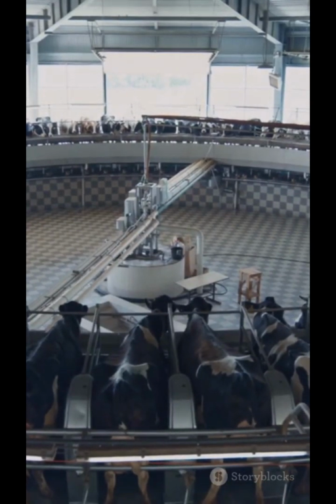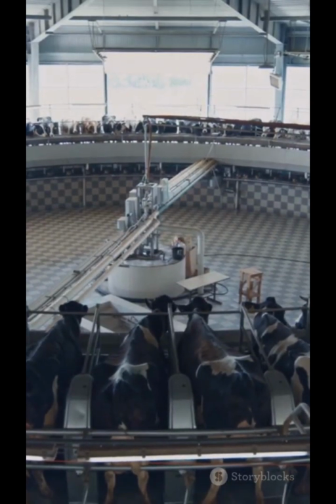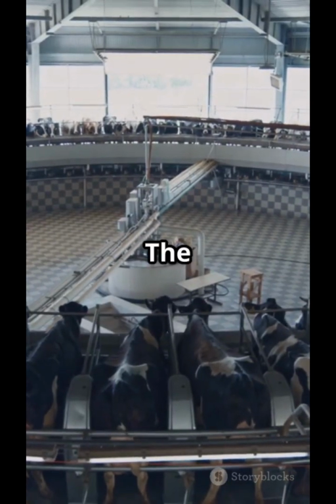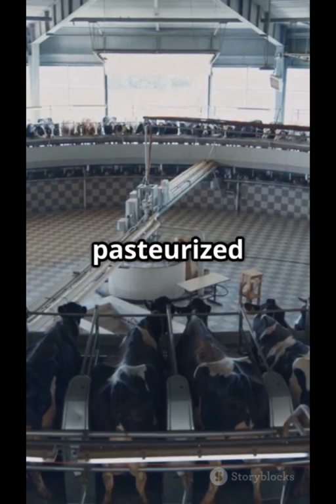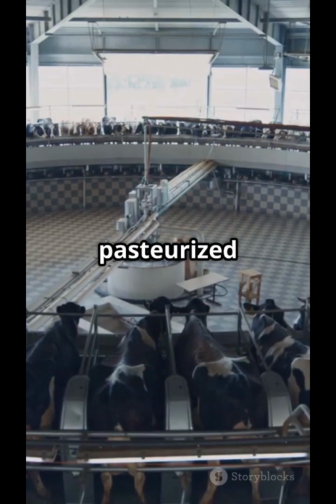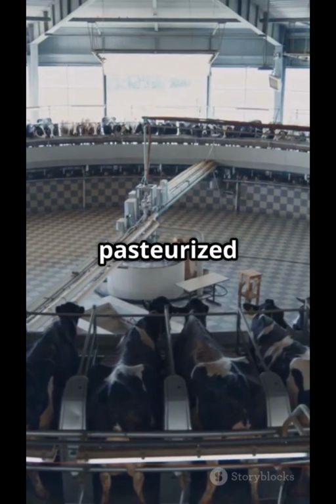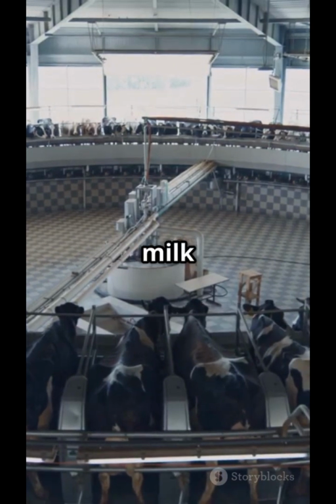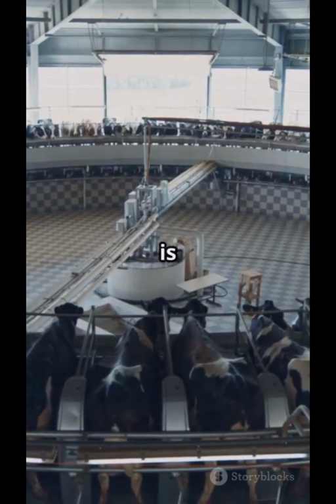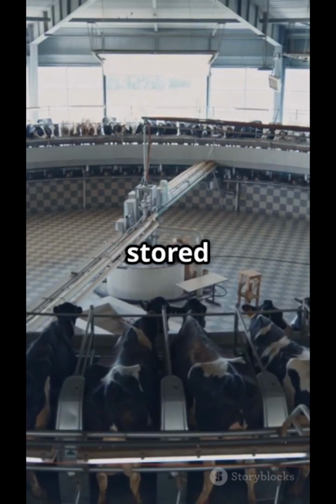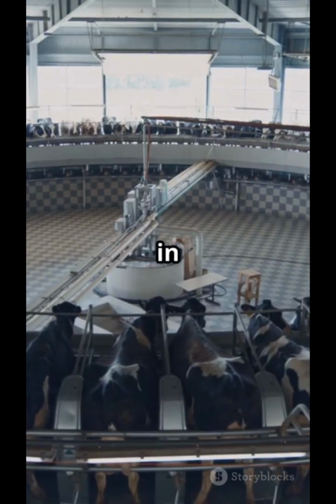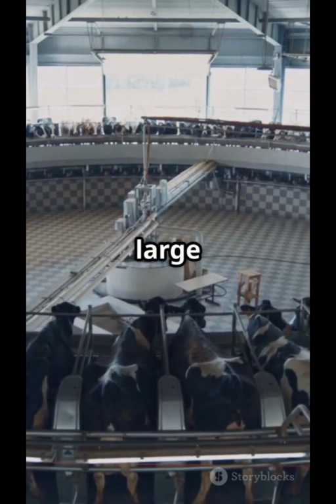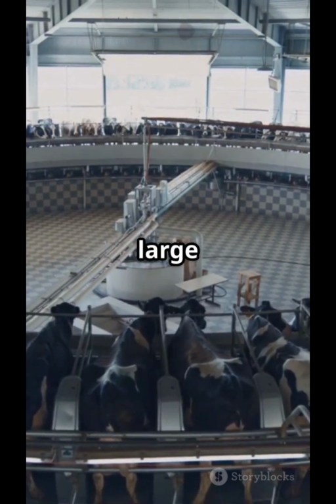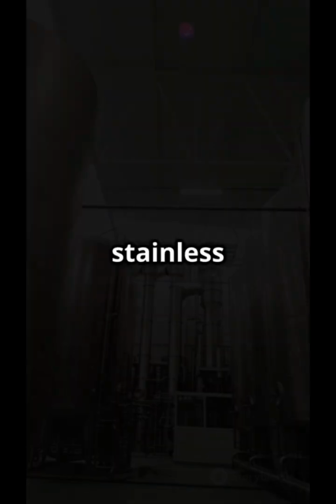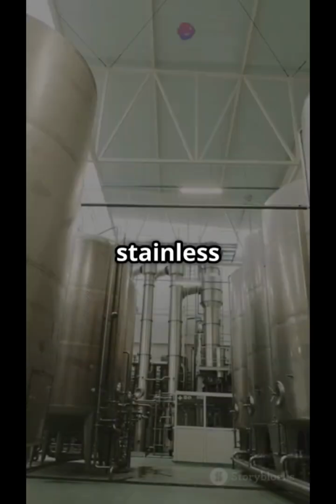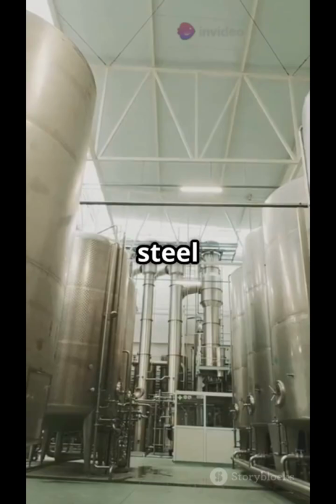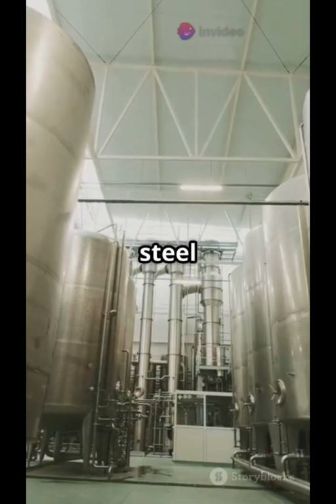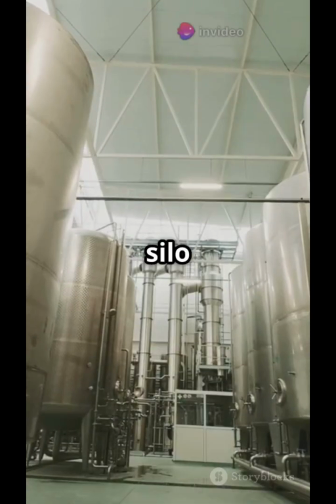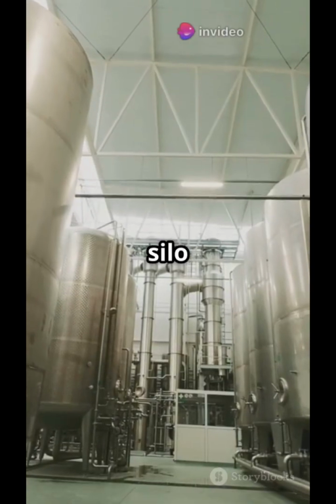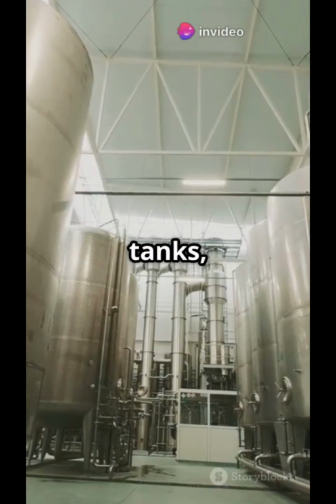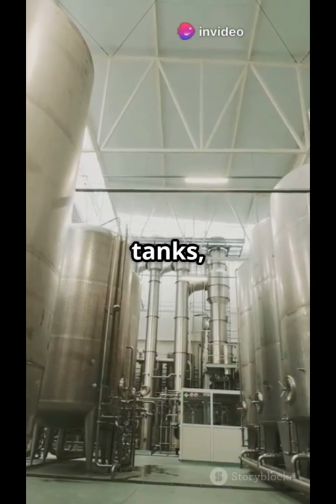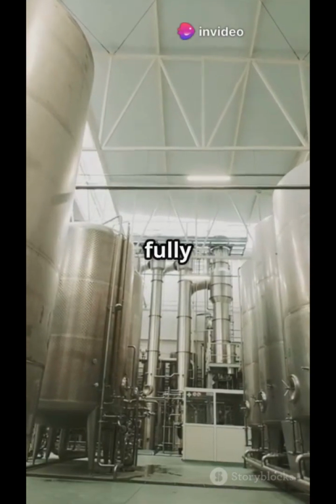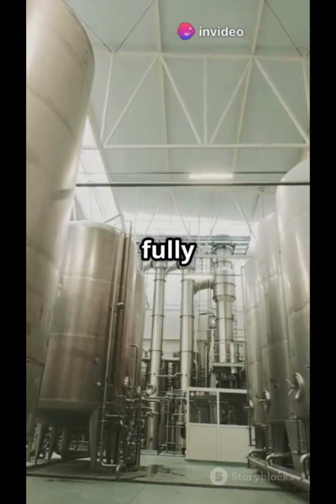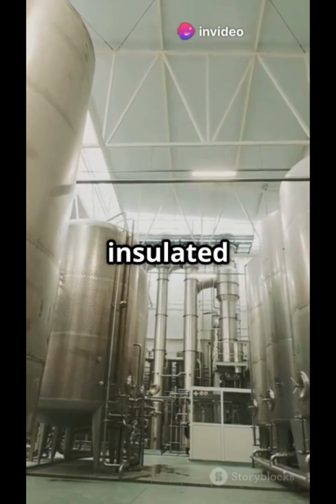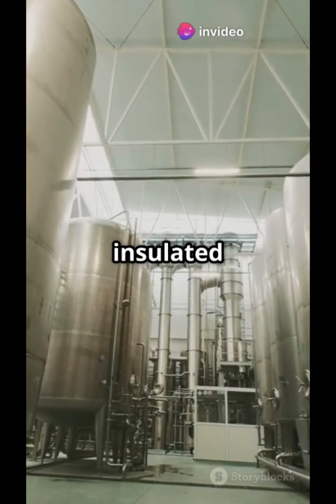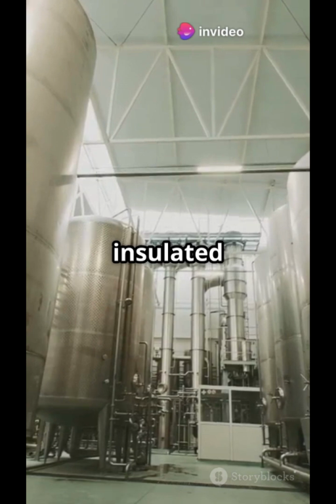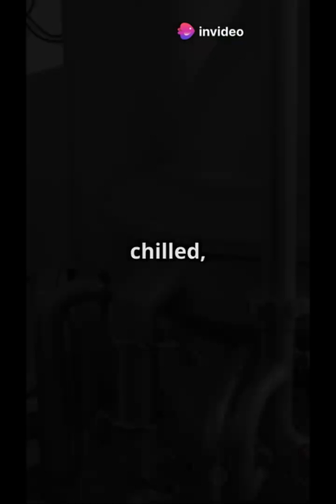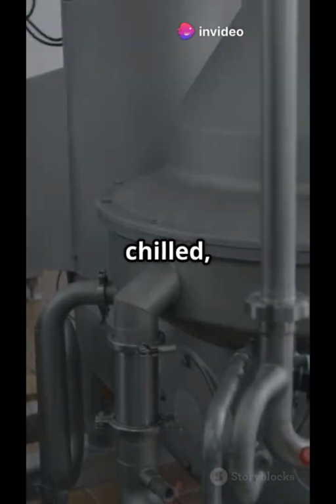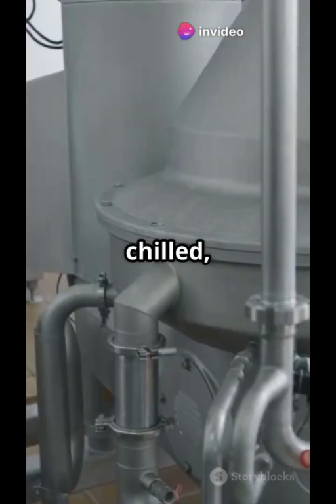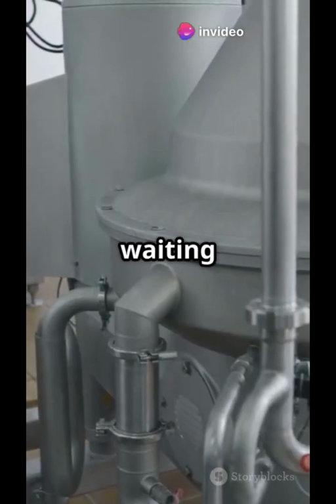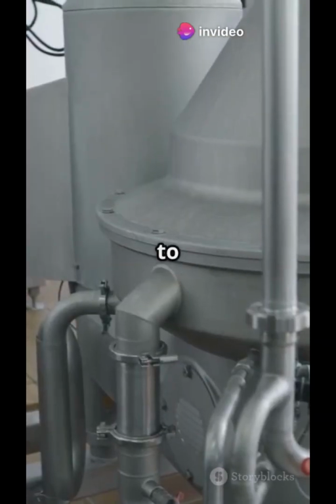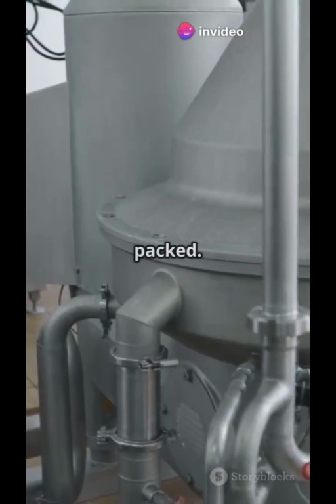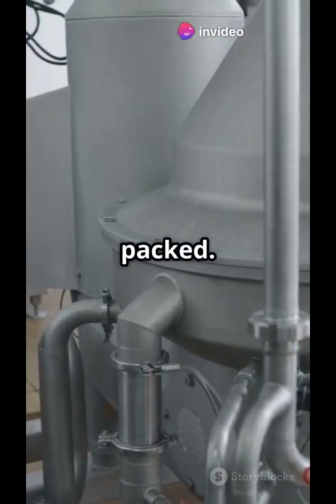The pasteurized milk is stored in large stainless steel silo tanks, fully insulated and chilled, waiting to be packed.